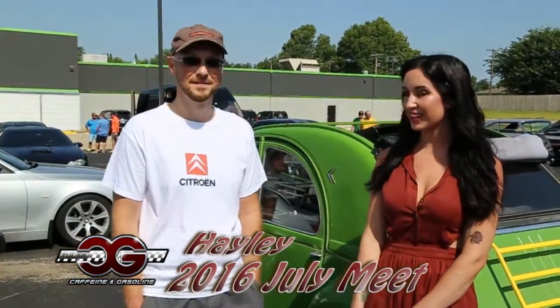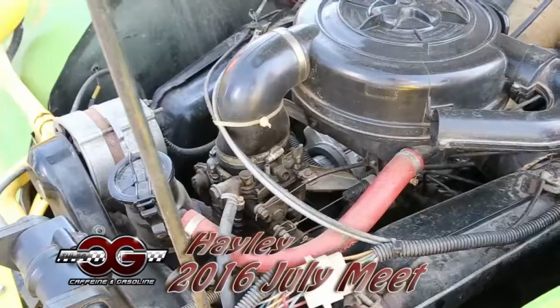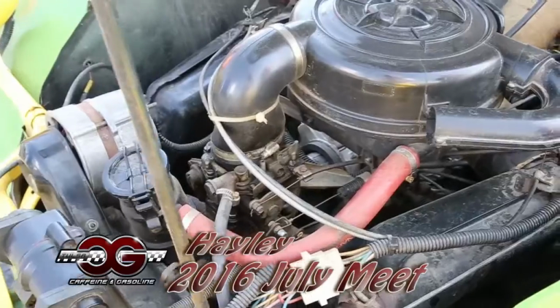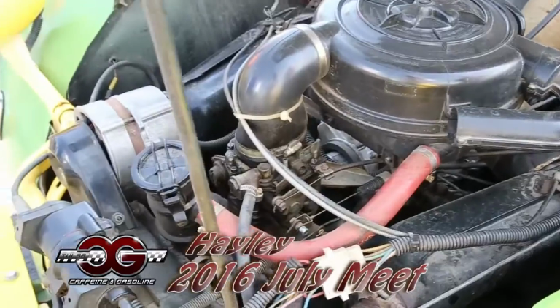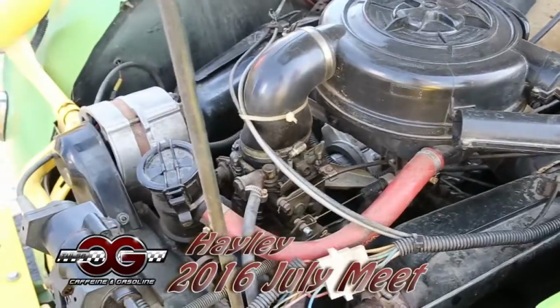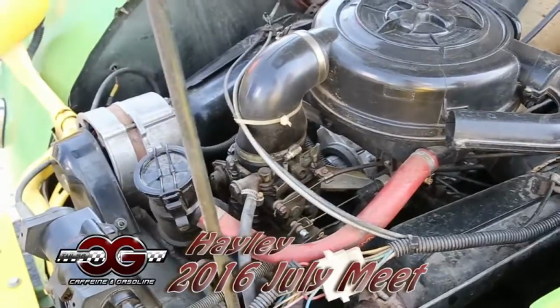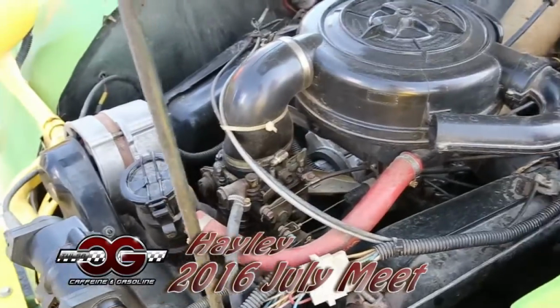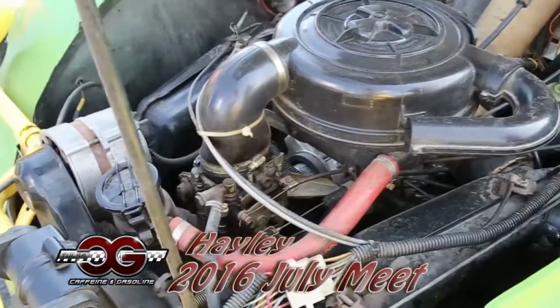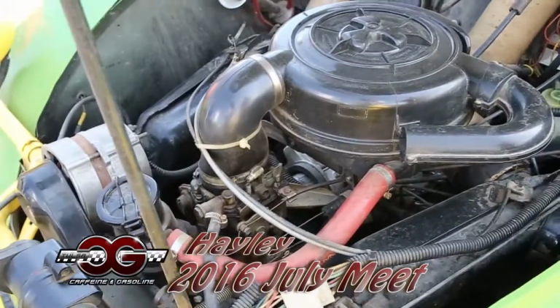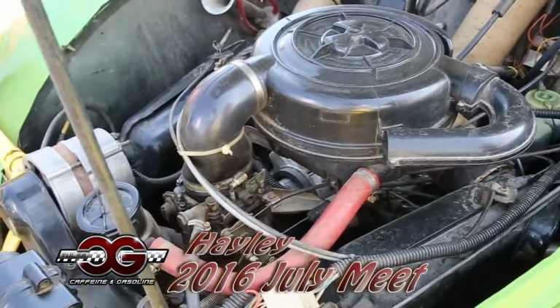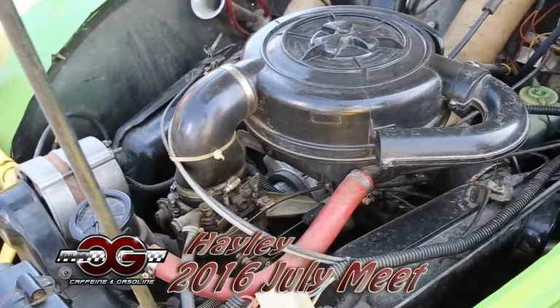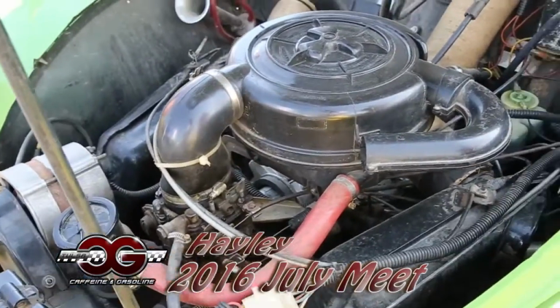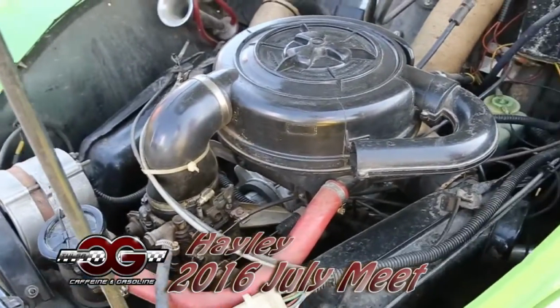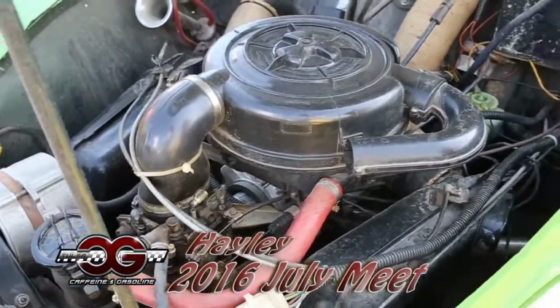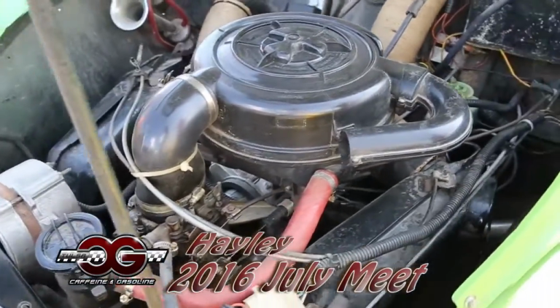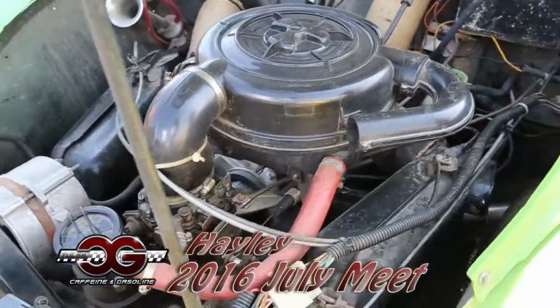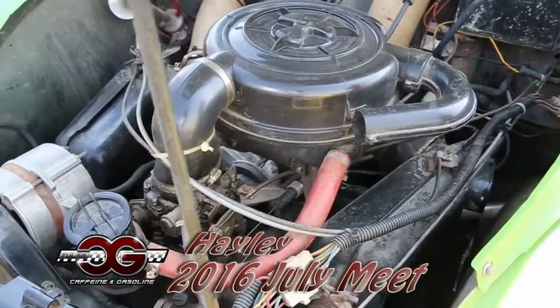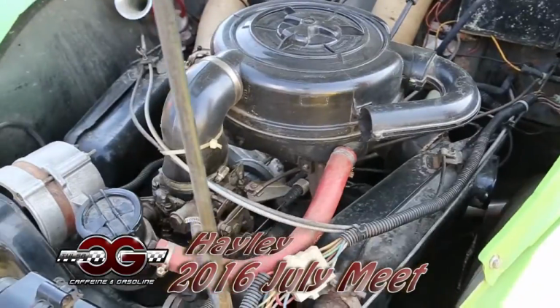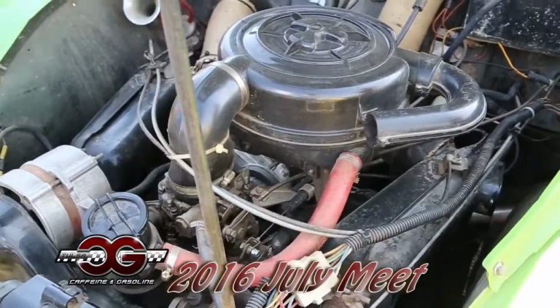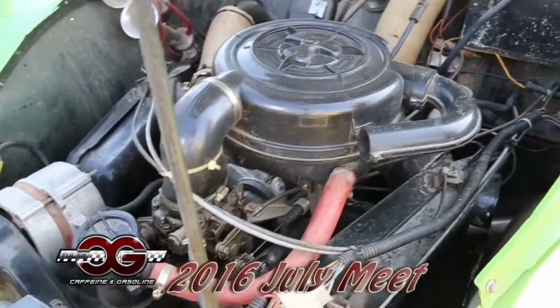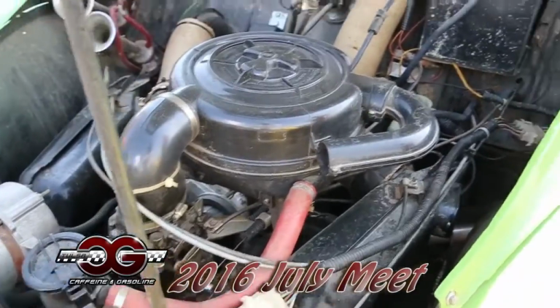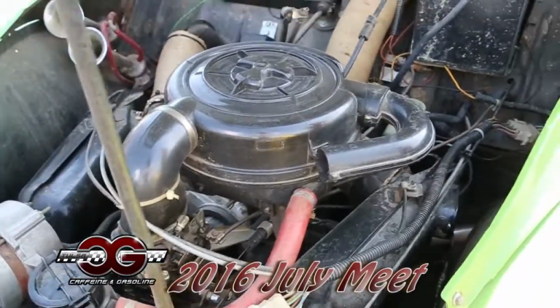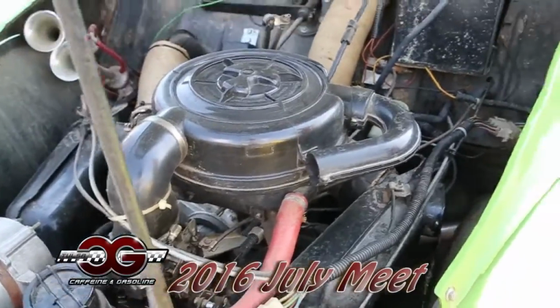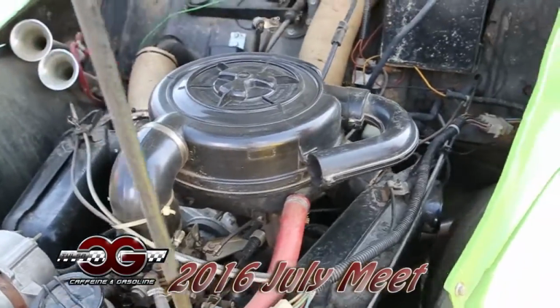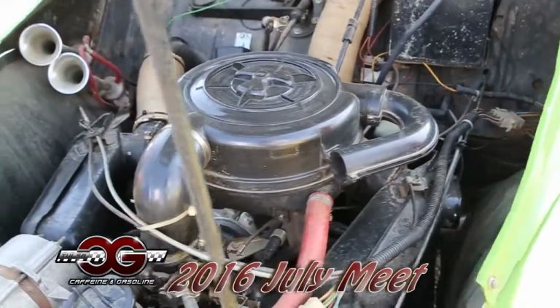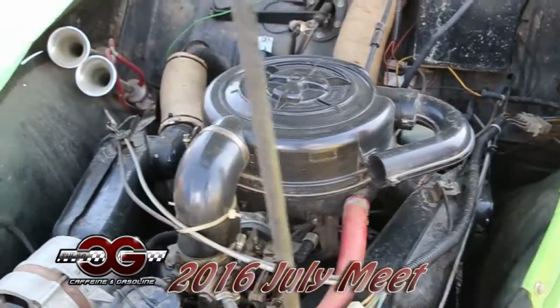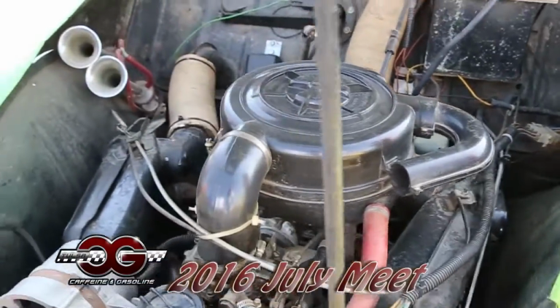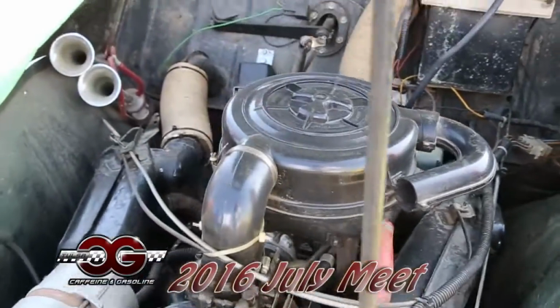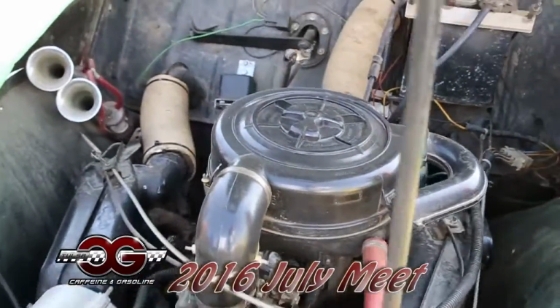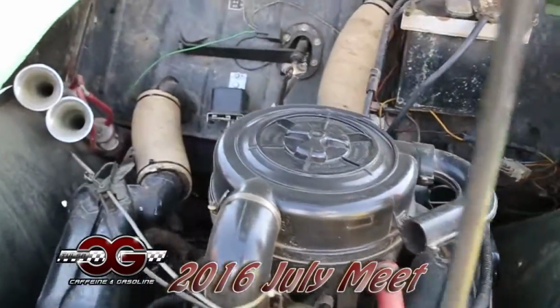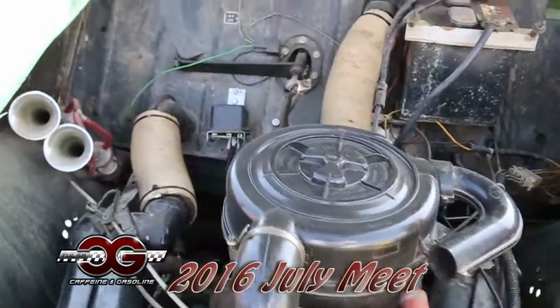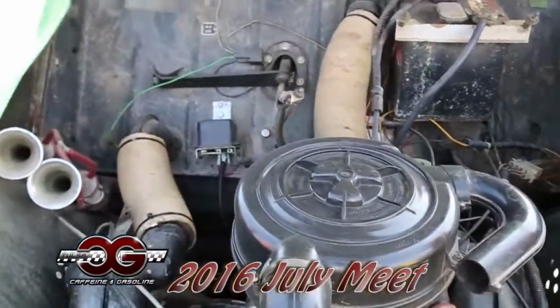It's a 602cc, flat tube, air-cooled. It's got about 29 horsepower.